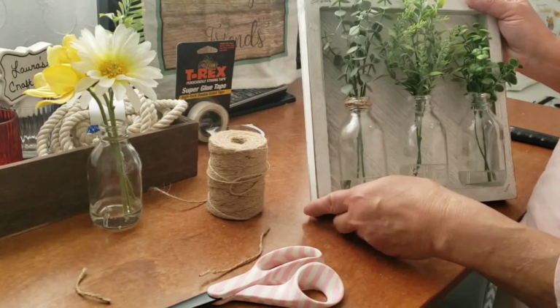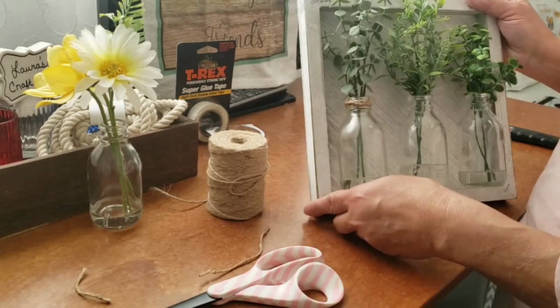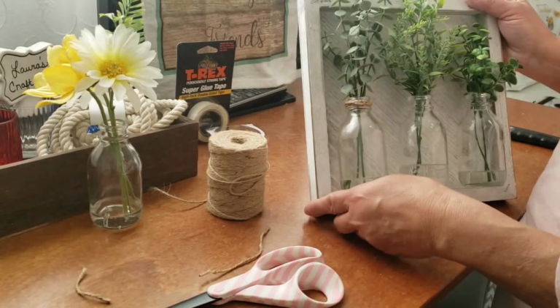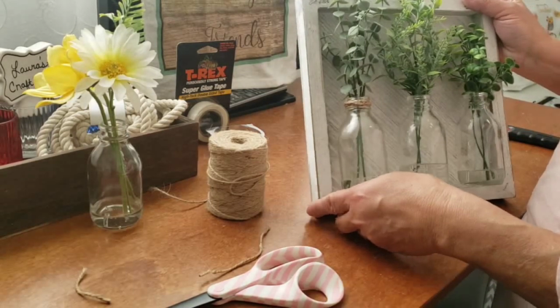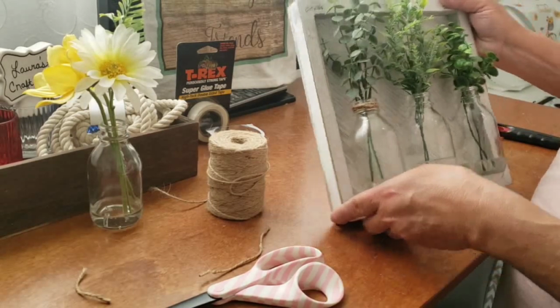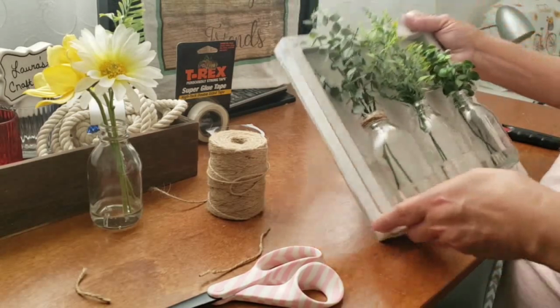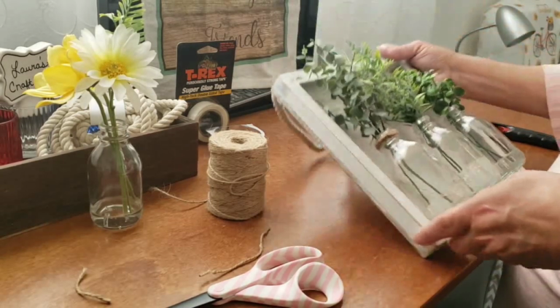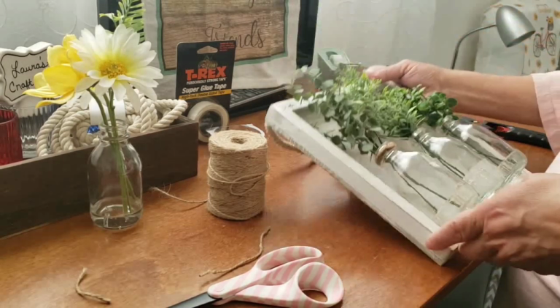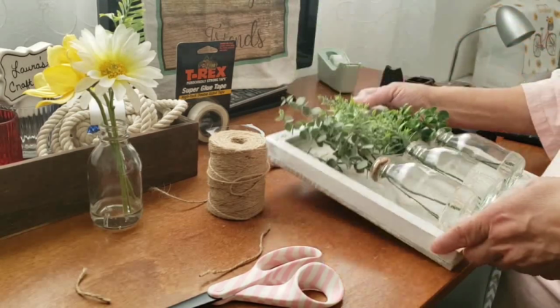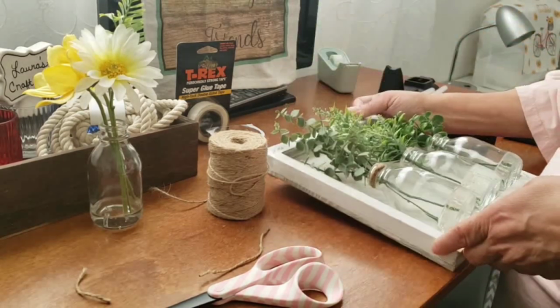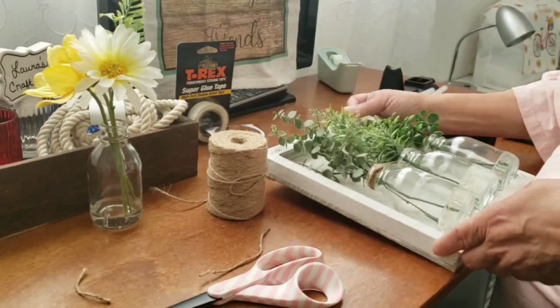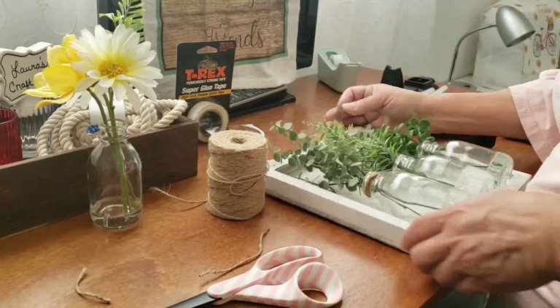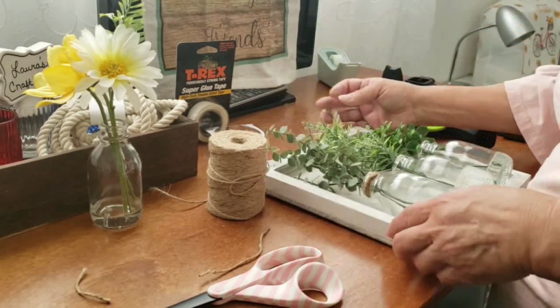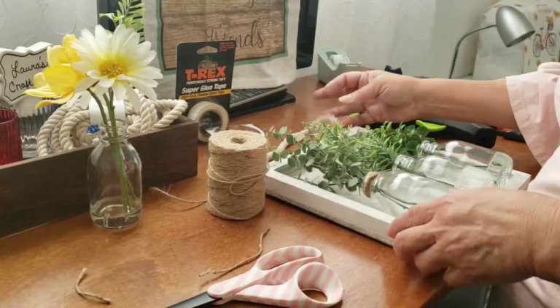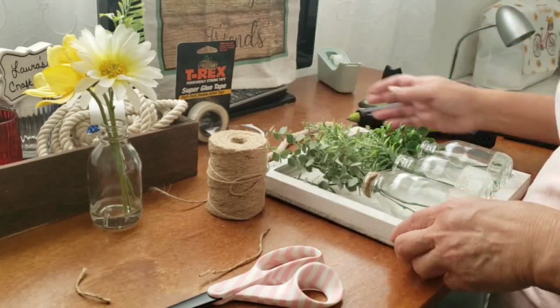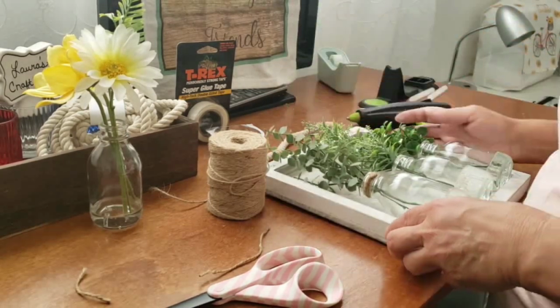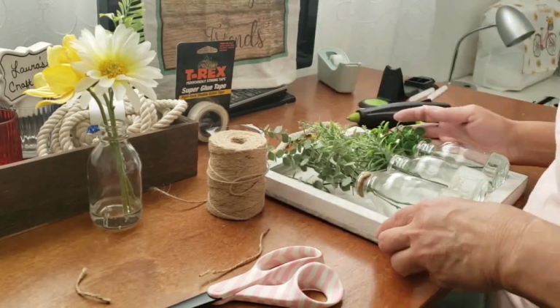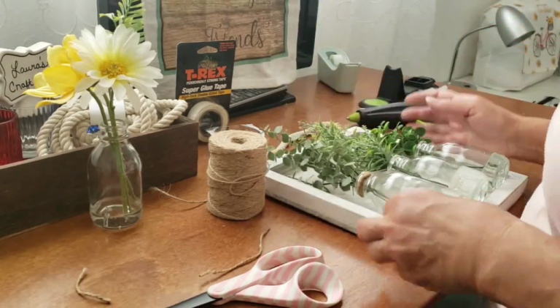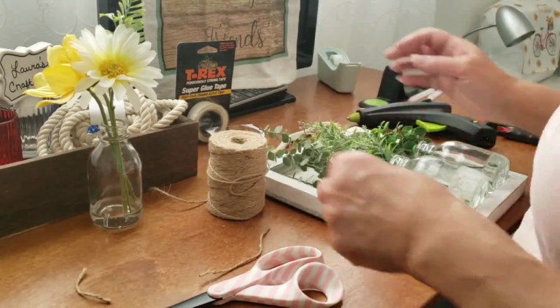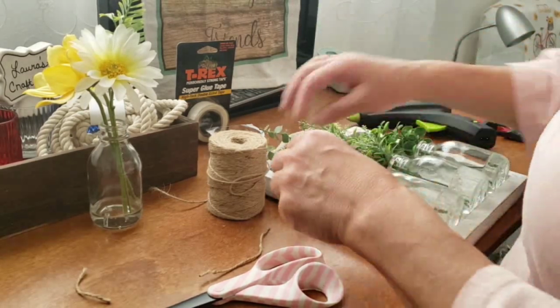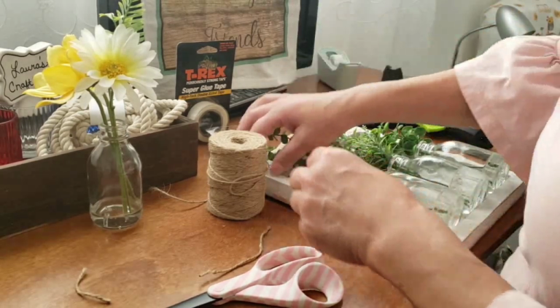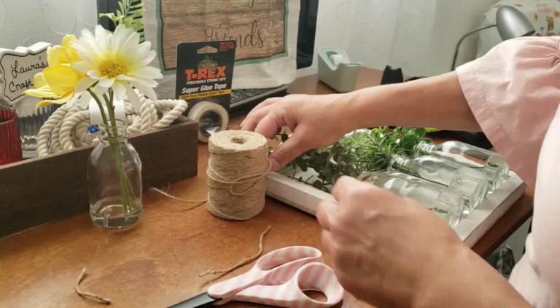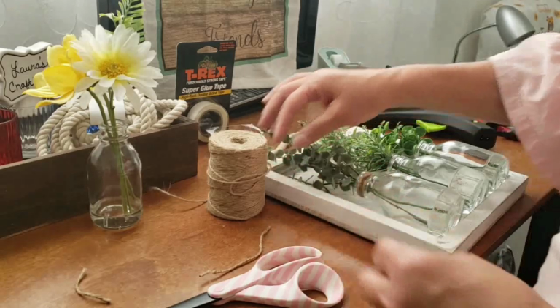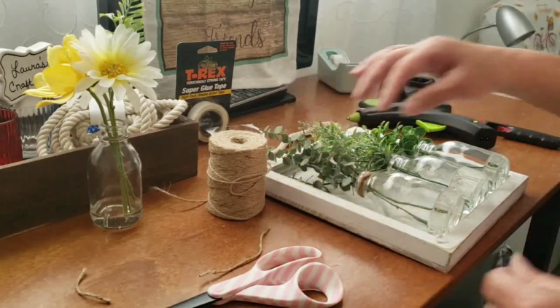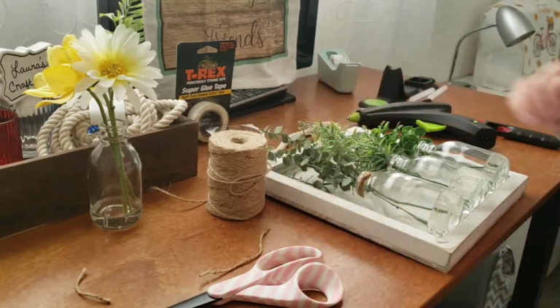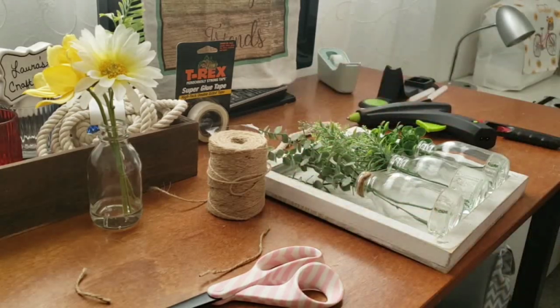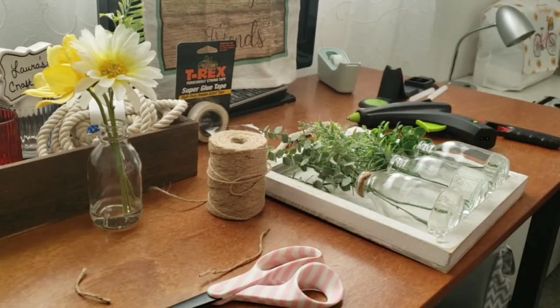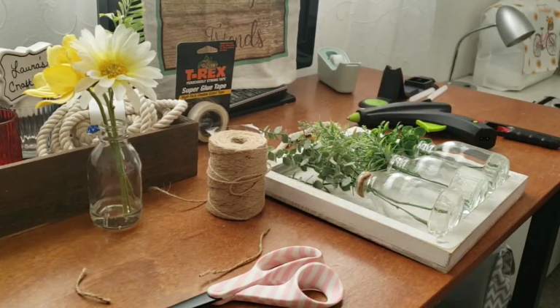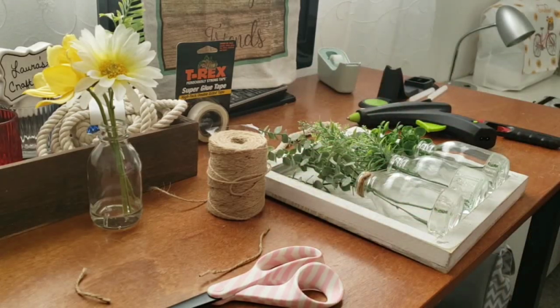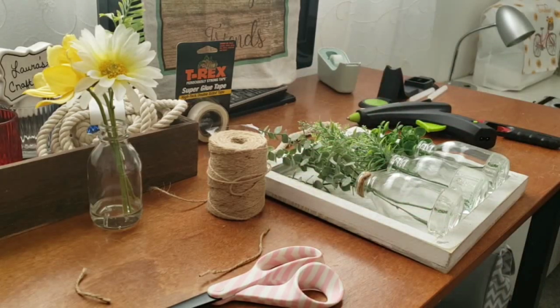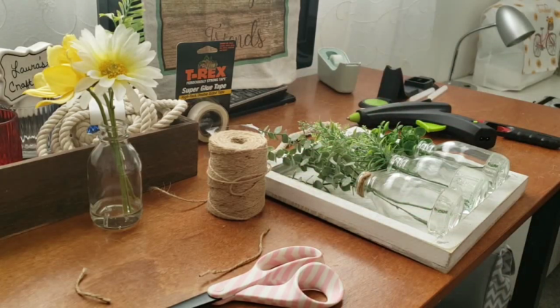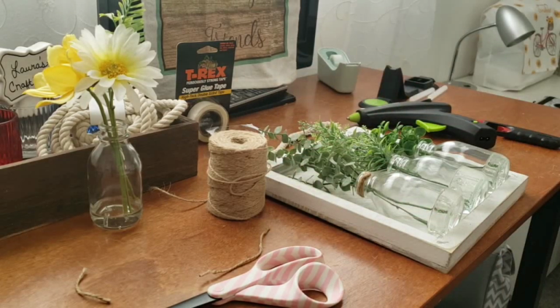And there it is. I'll wrap the jute around the next two bottles off camera and be right back.